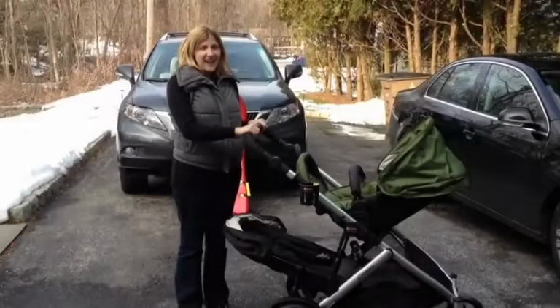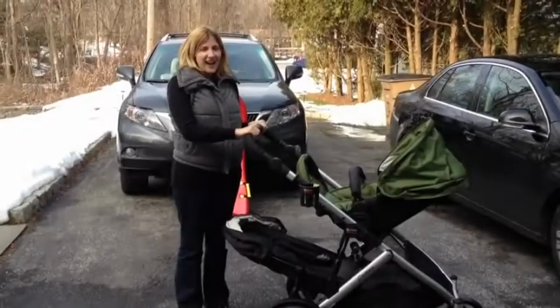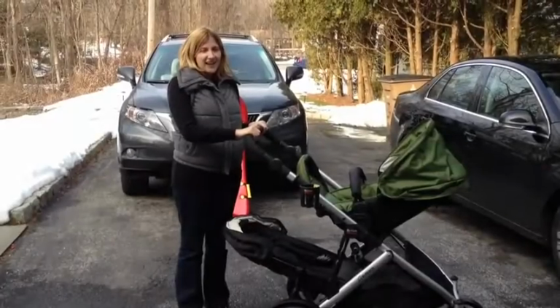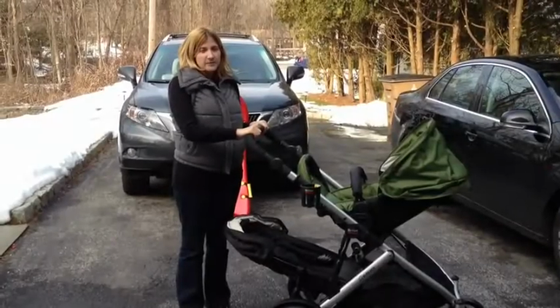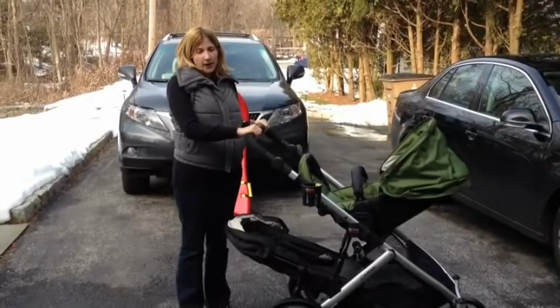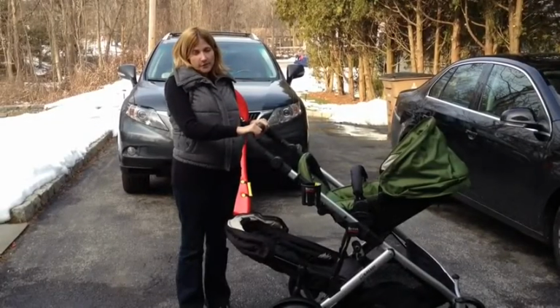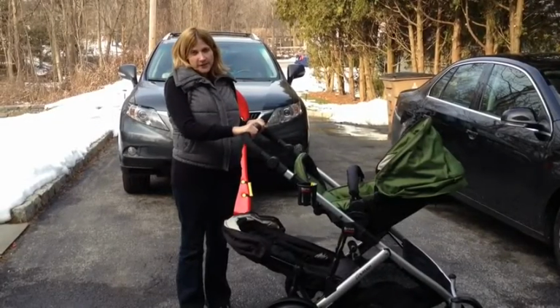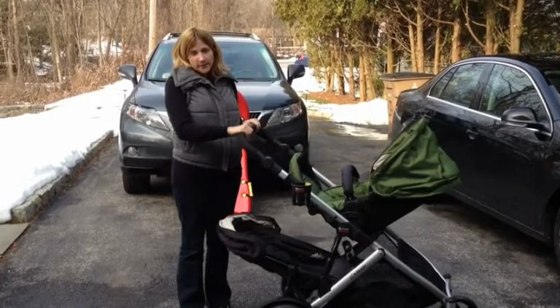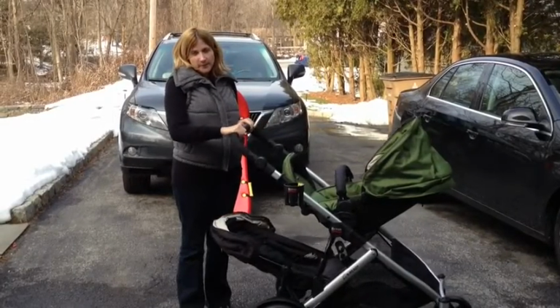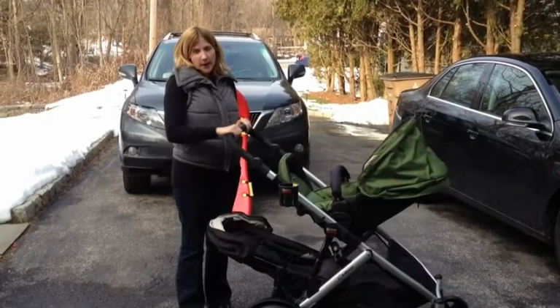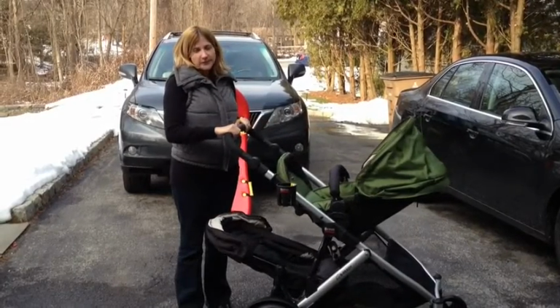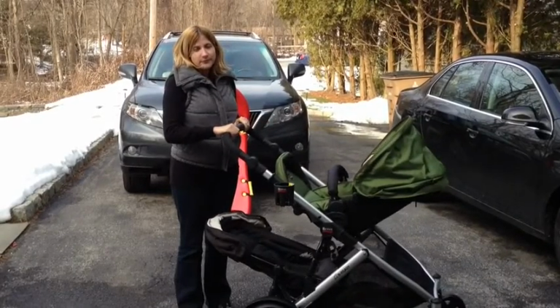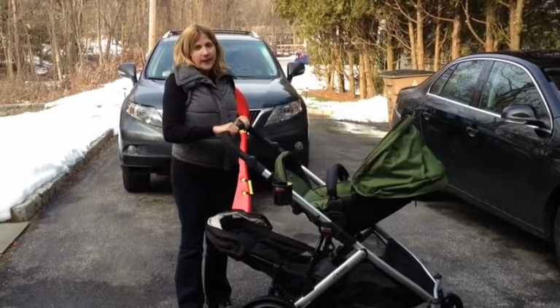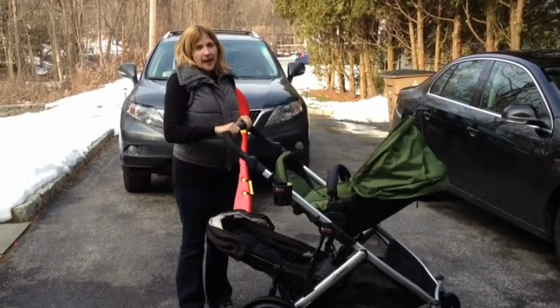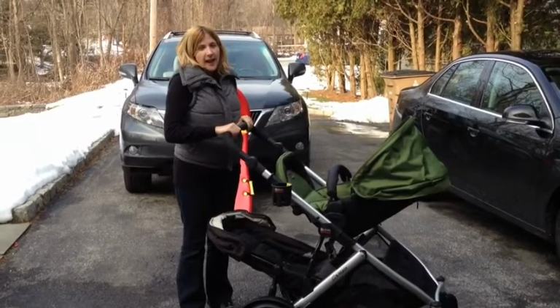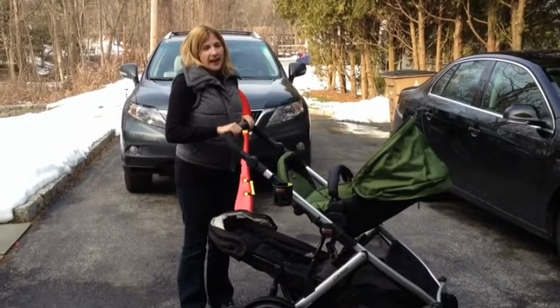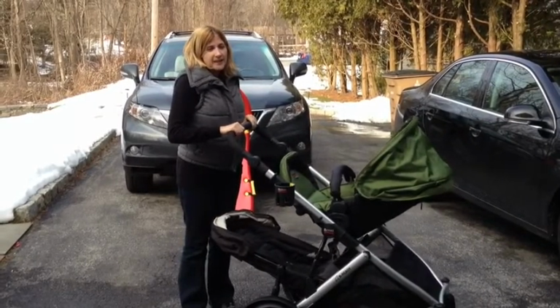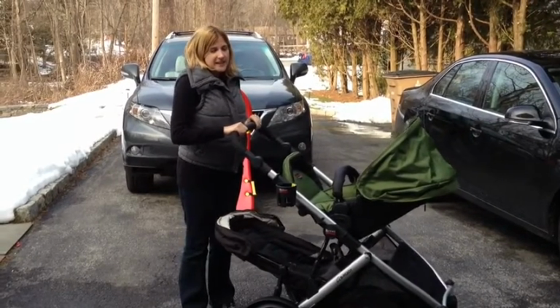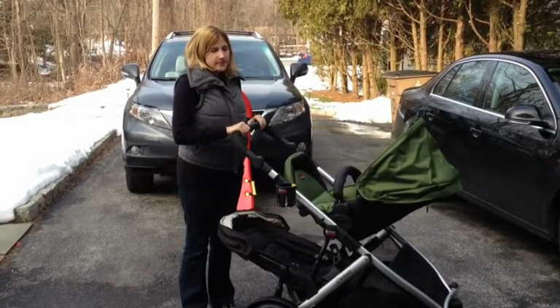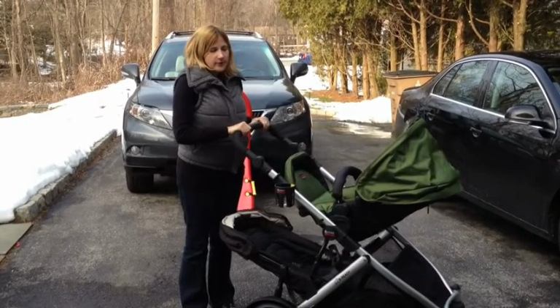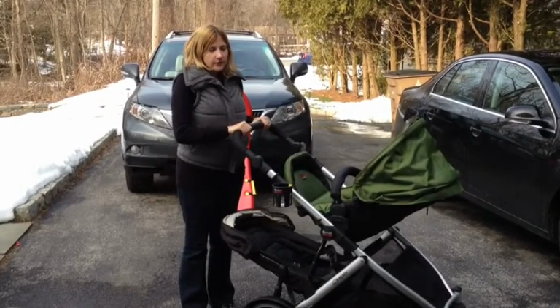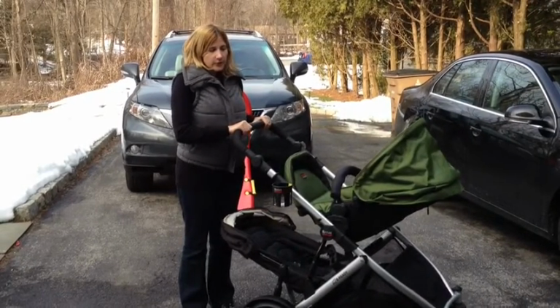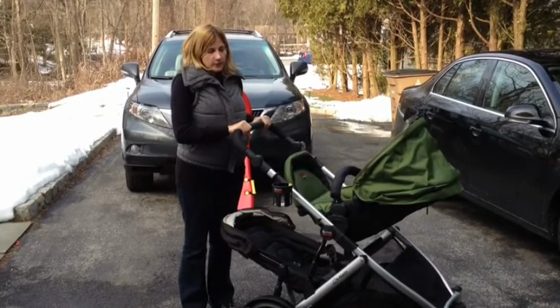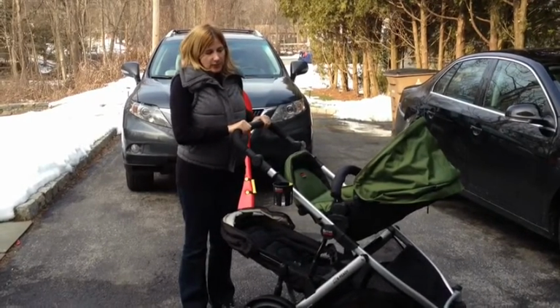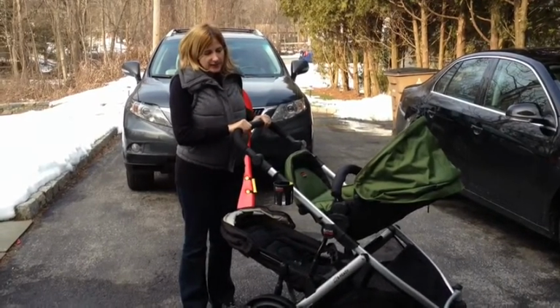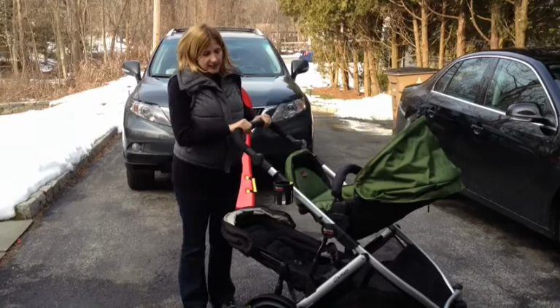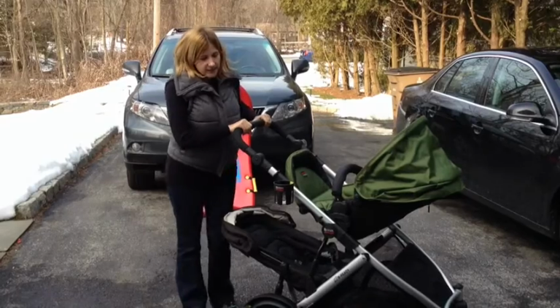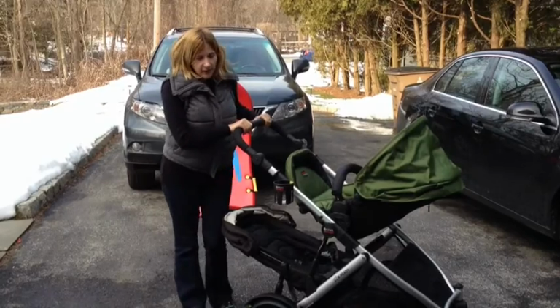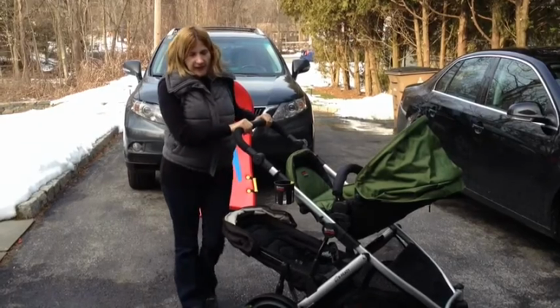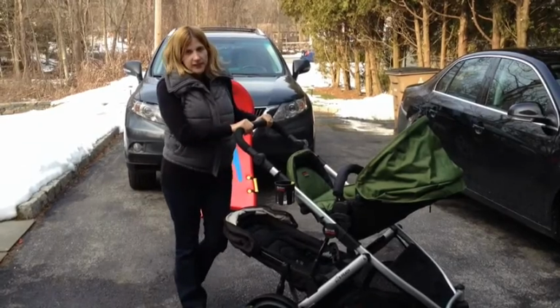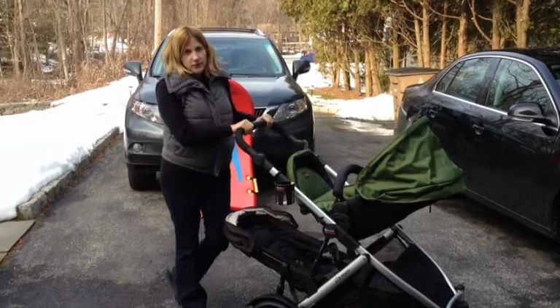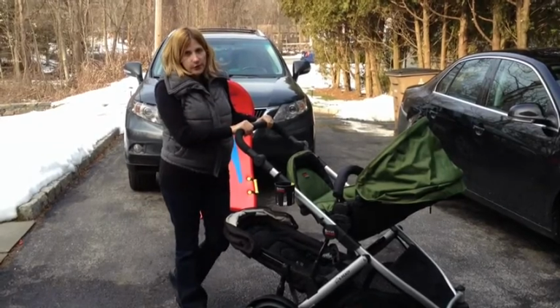Hi, I'm Tara with OneTaraMed Vlog, and this is my review of the Britex Be Ready stroller.